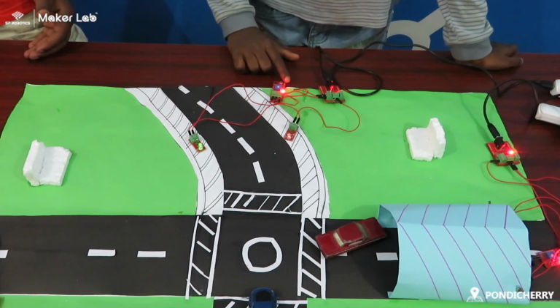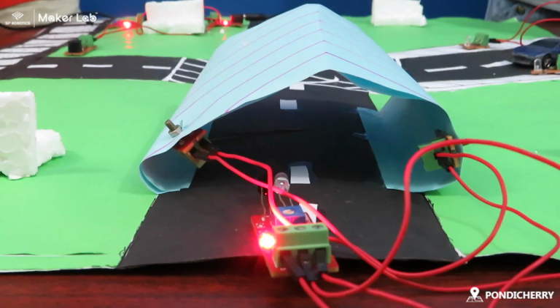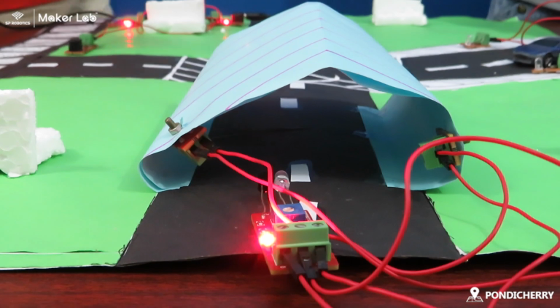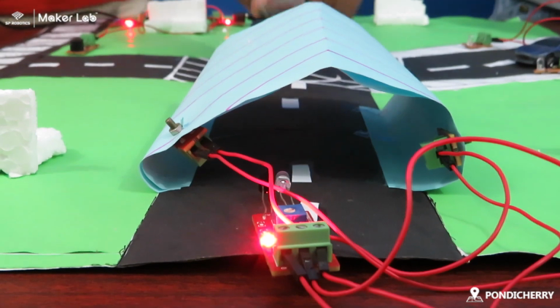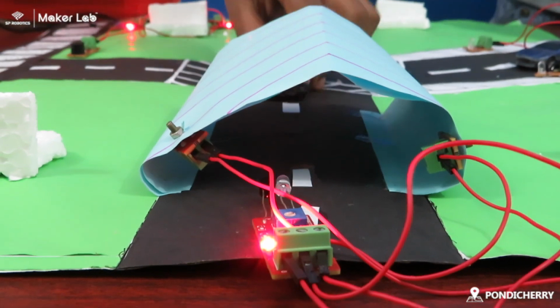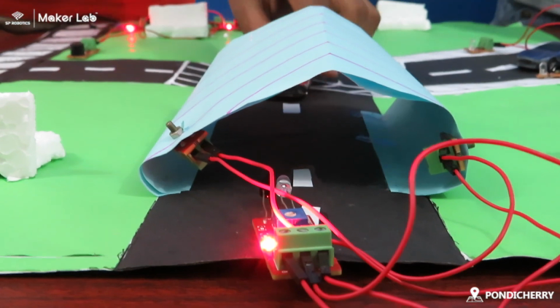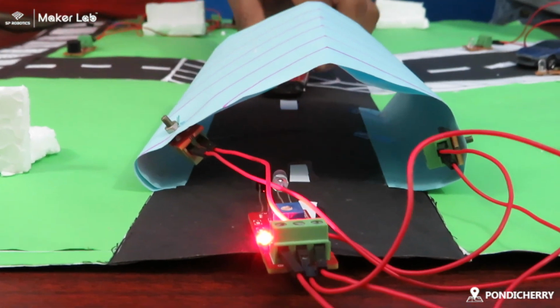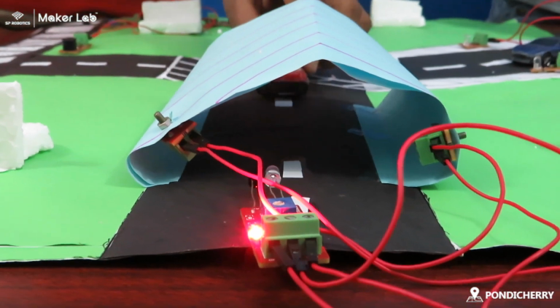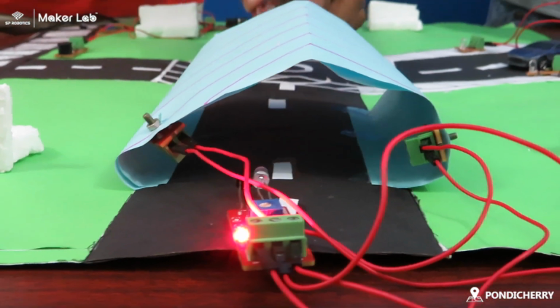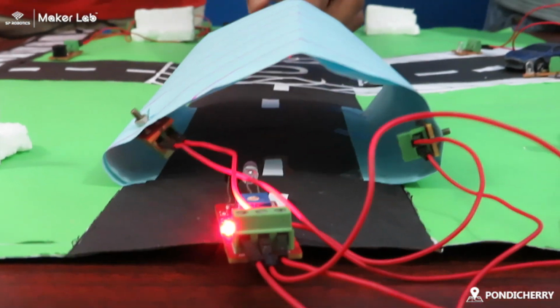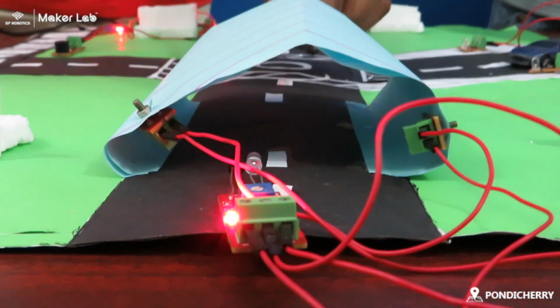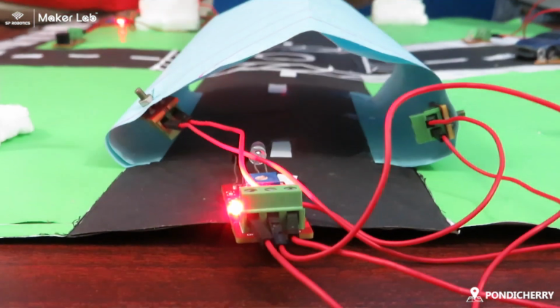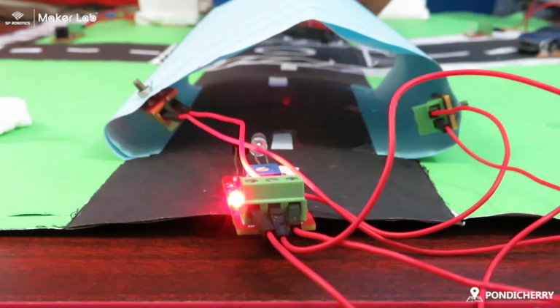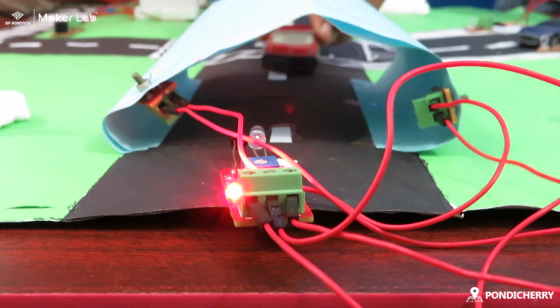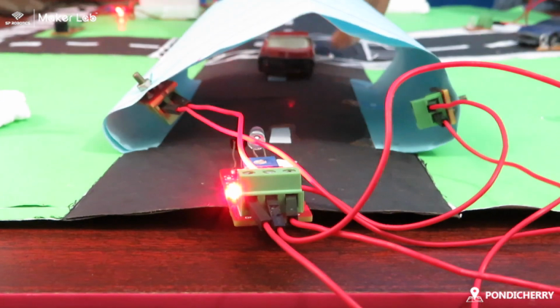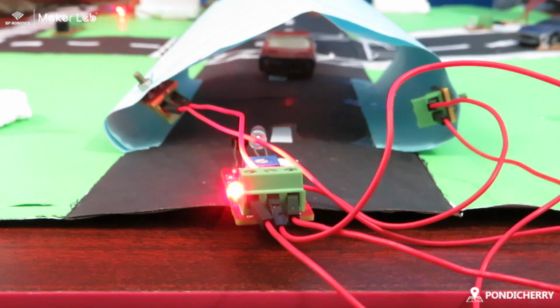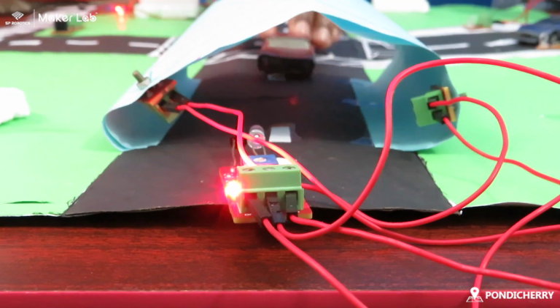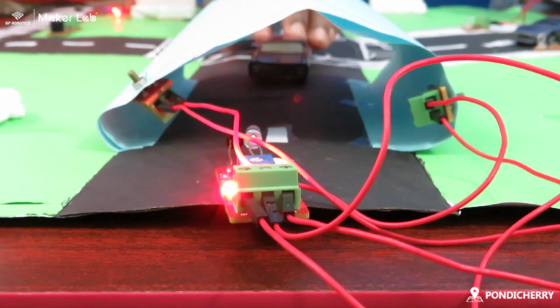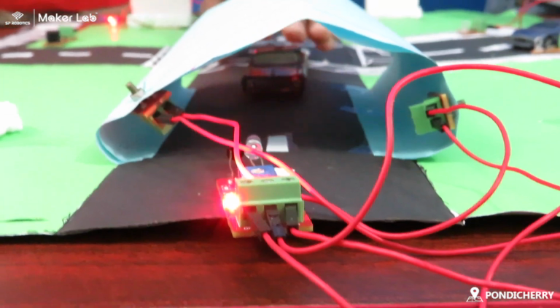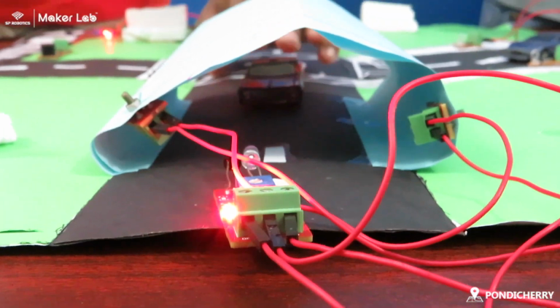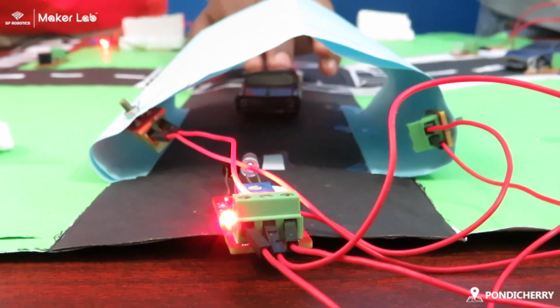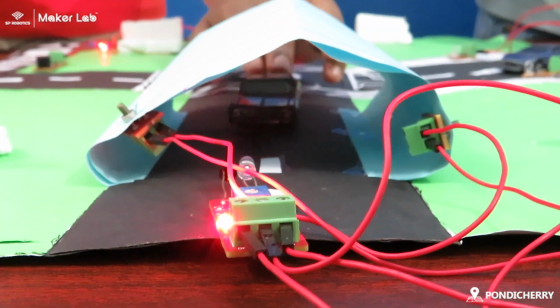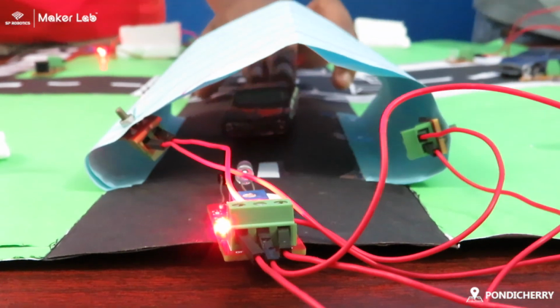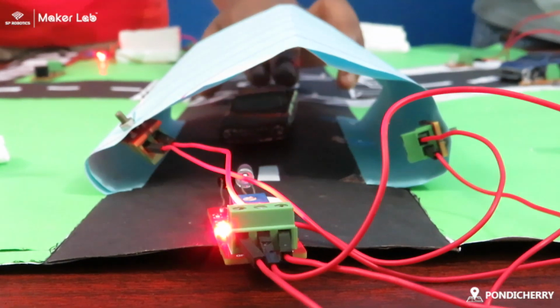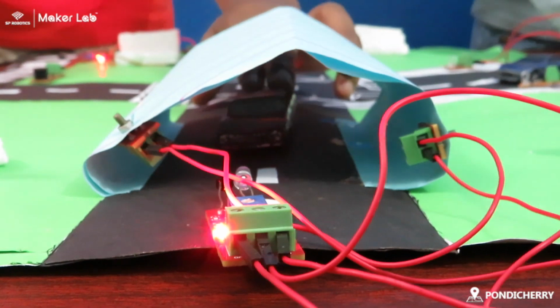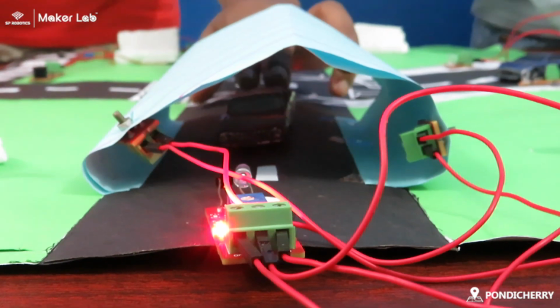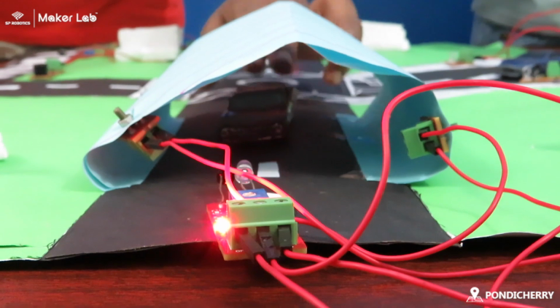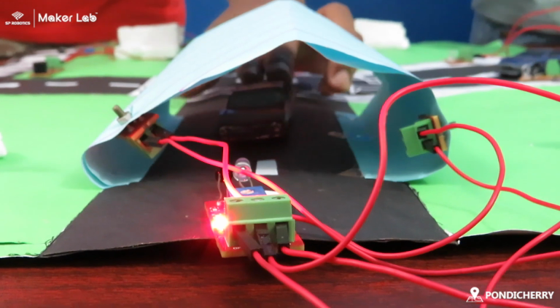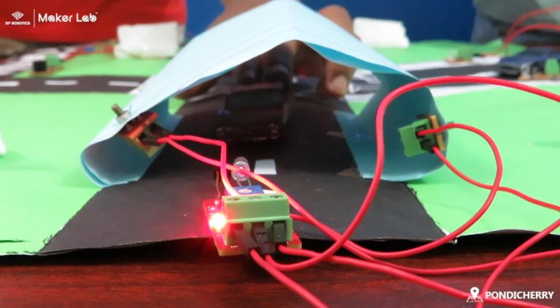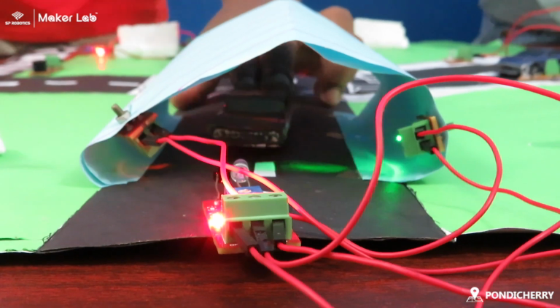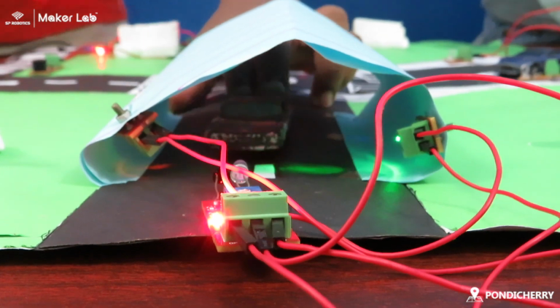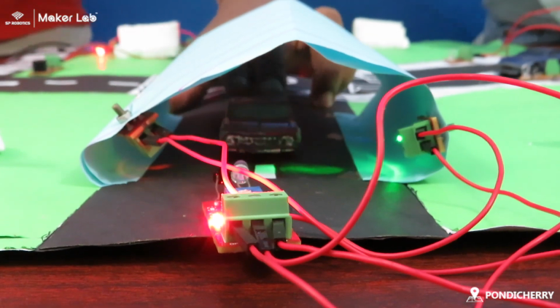This is an automatic light system in a tunnel. When a car goes inside, the IR sensor senses it and the light turns on.